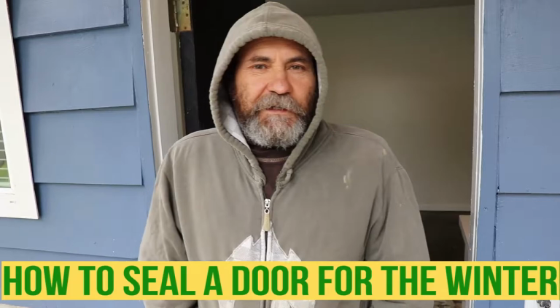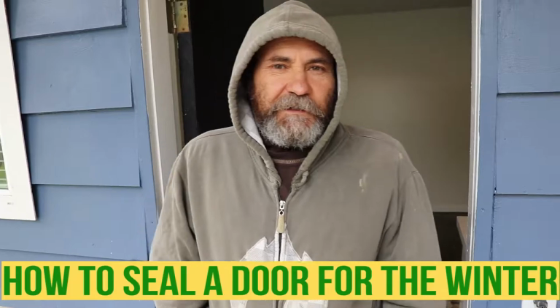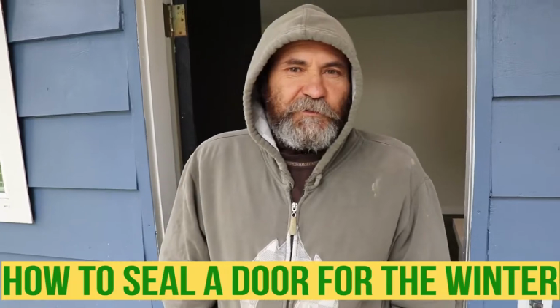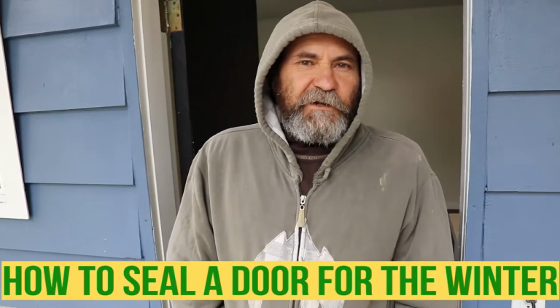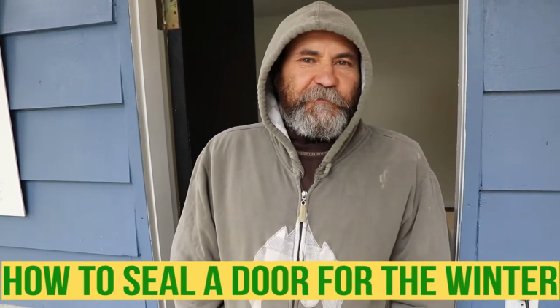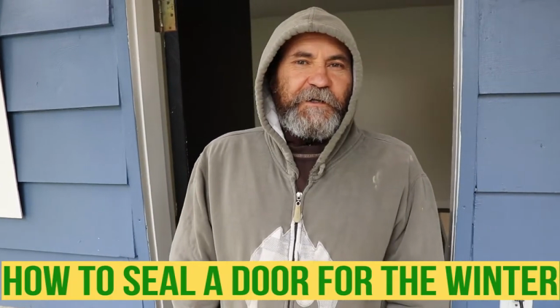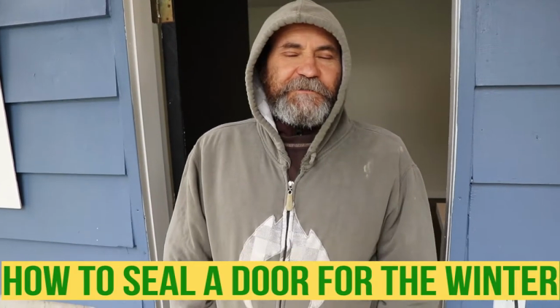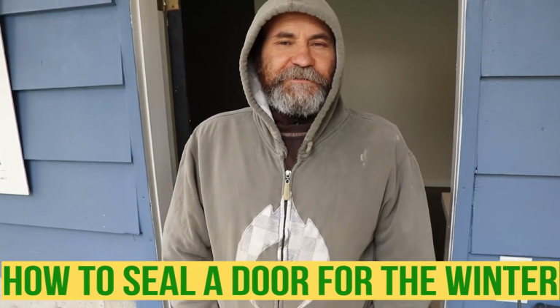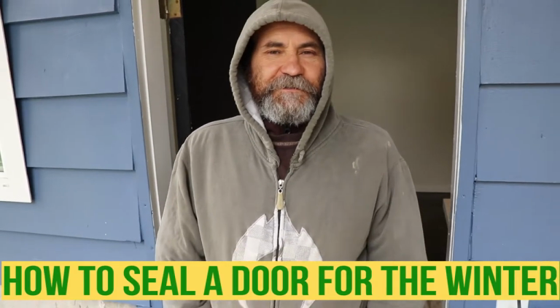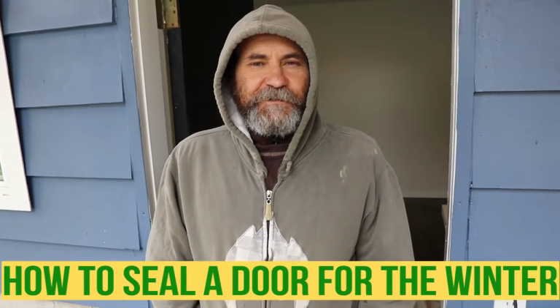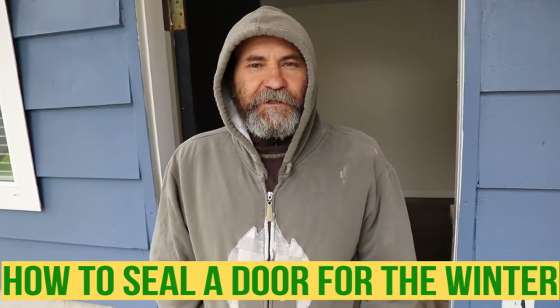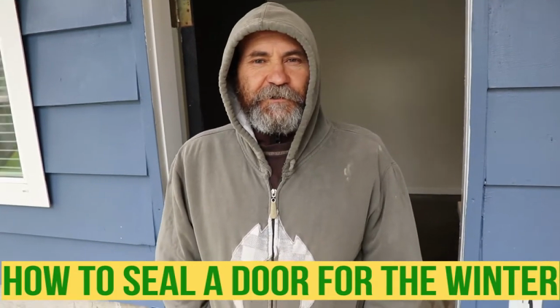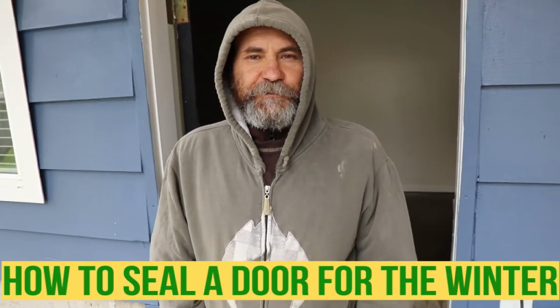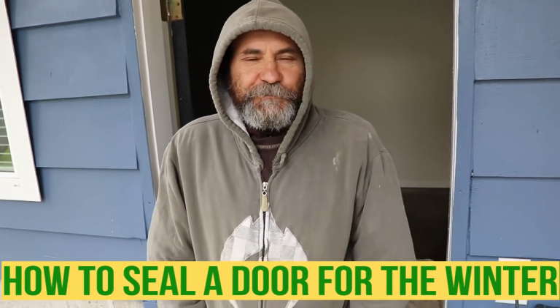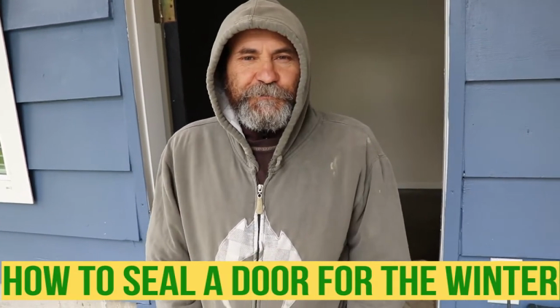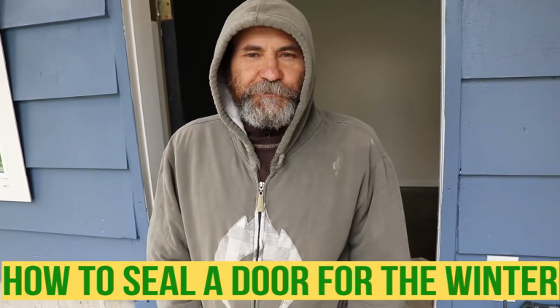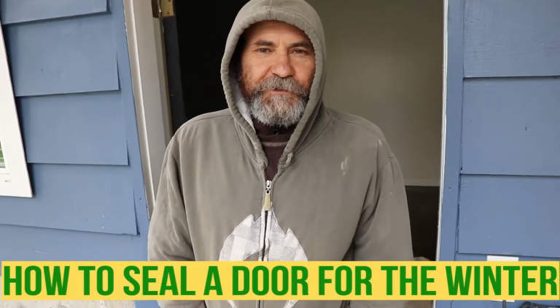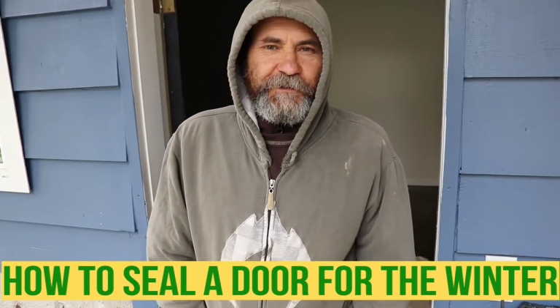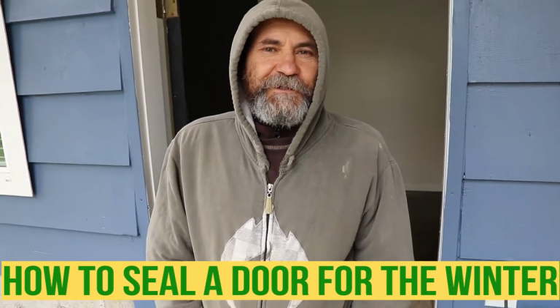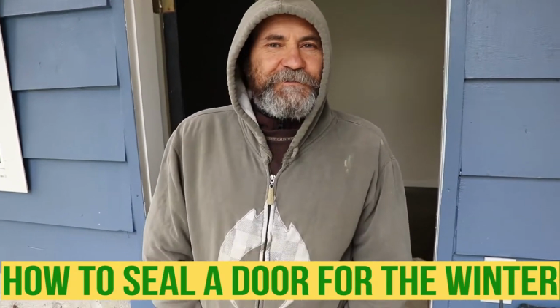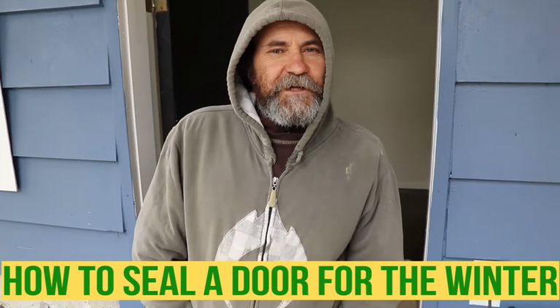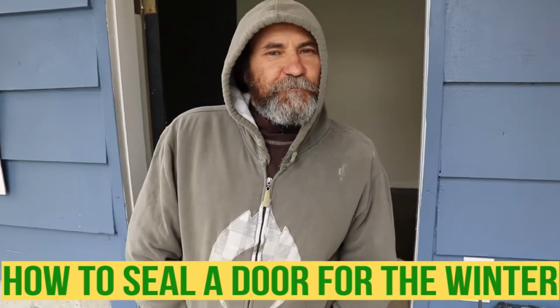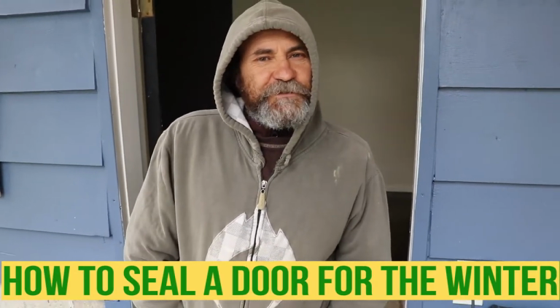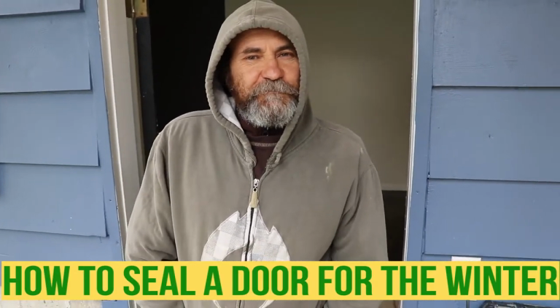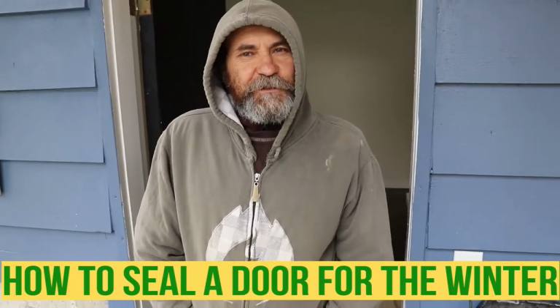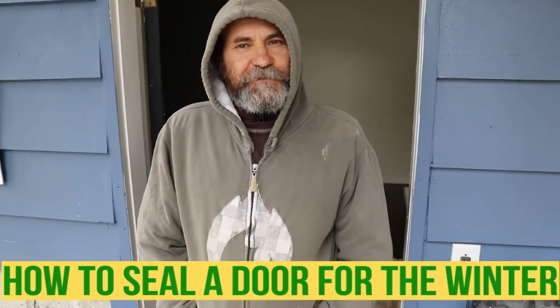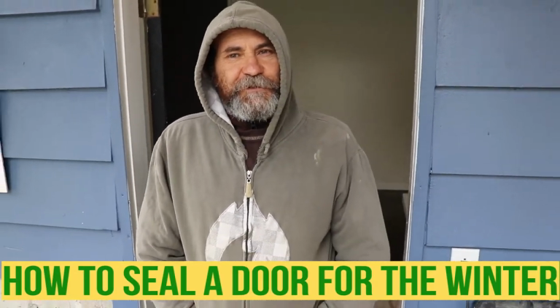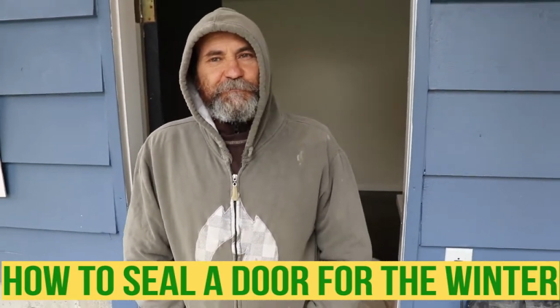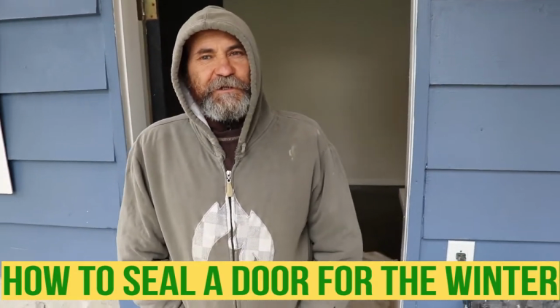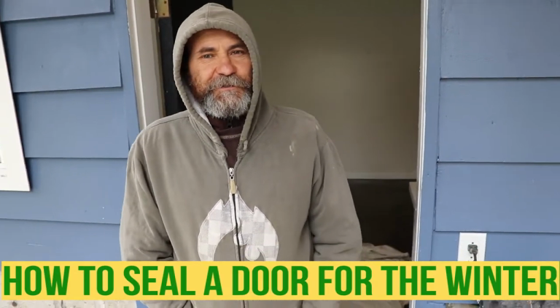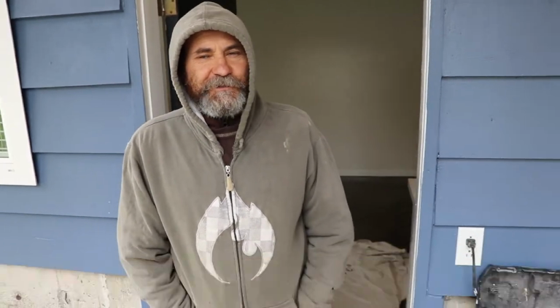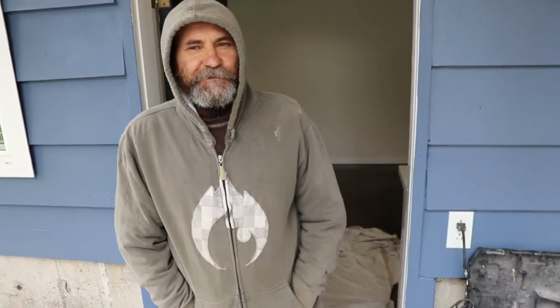Hello my friends, how you doing today? Here is our Mr. B with Bayon Reno.